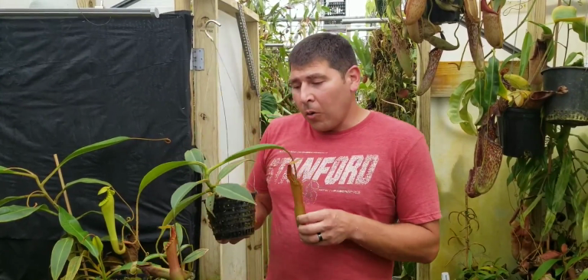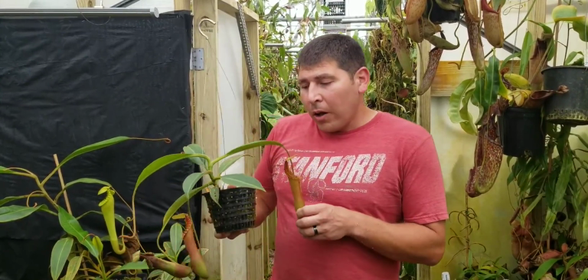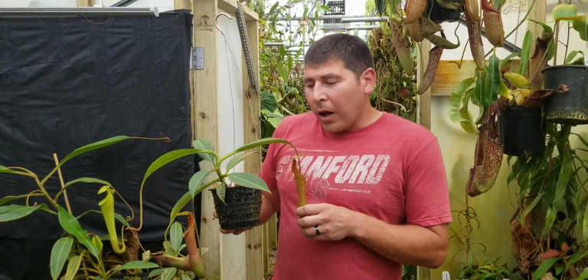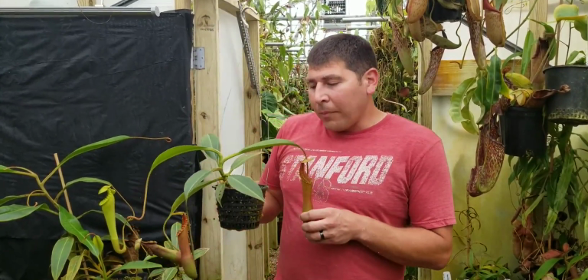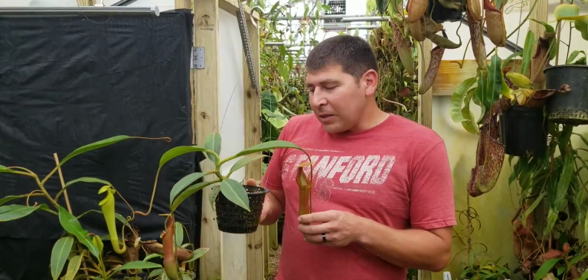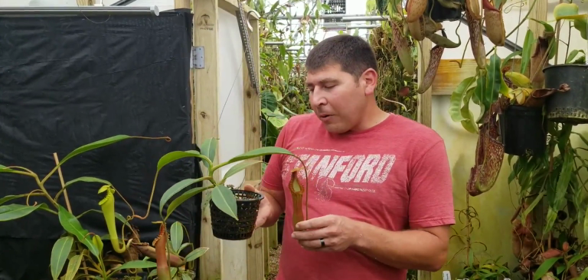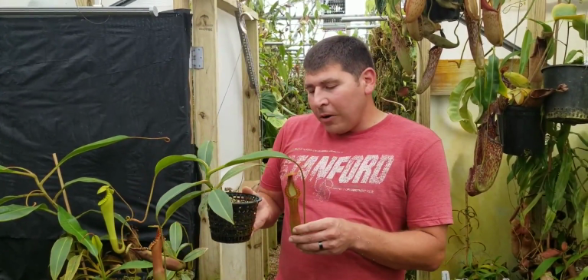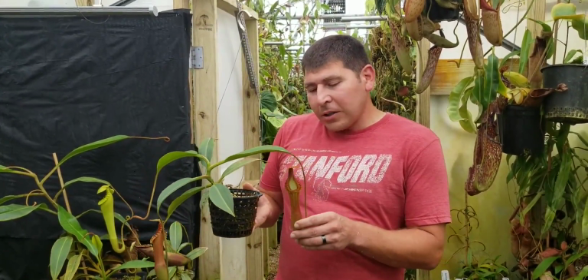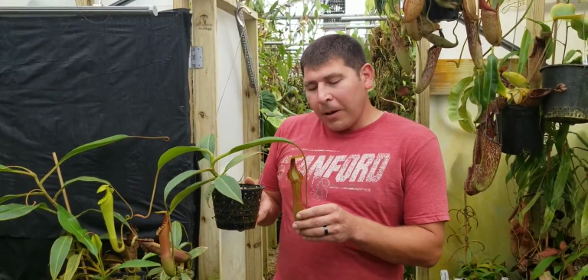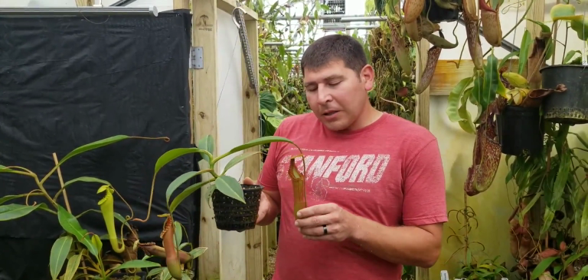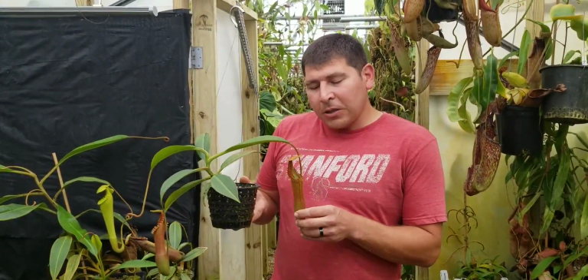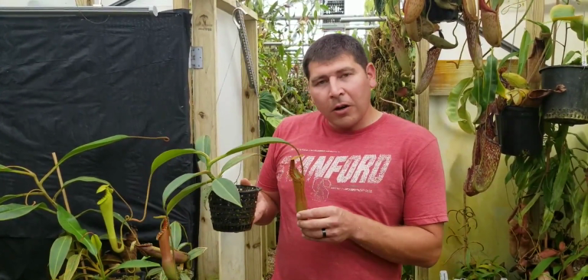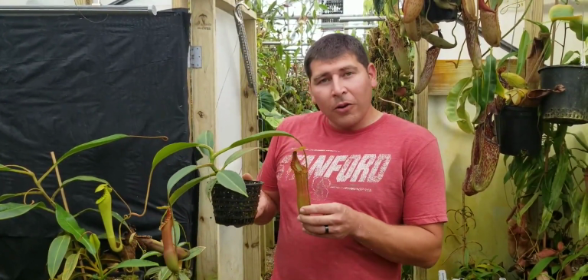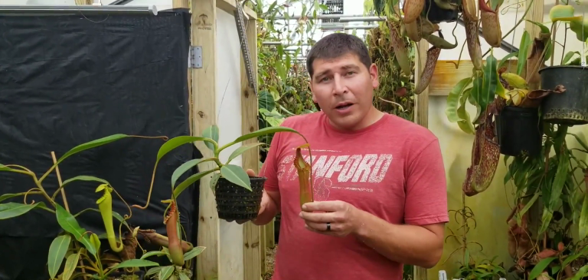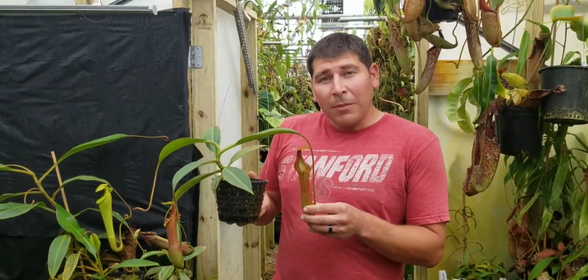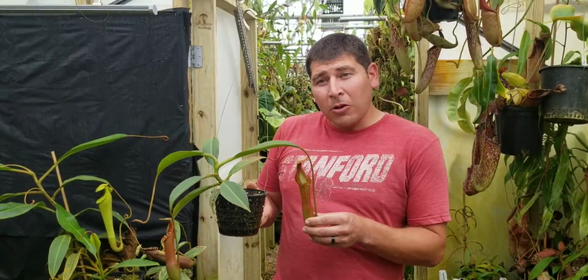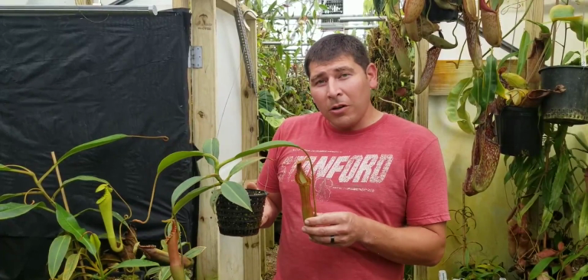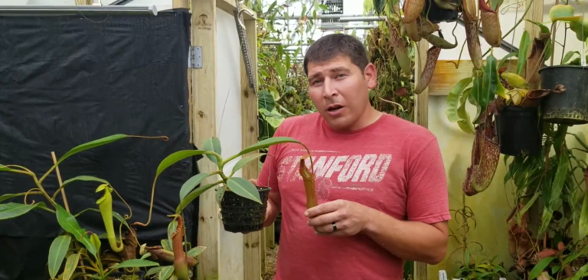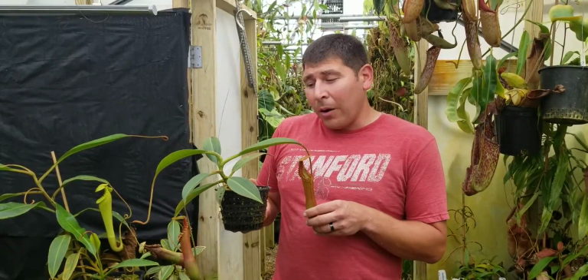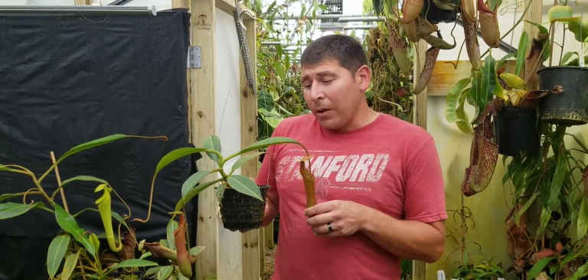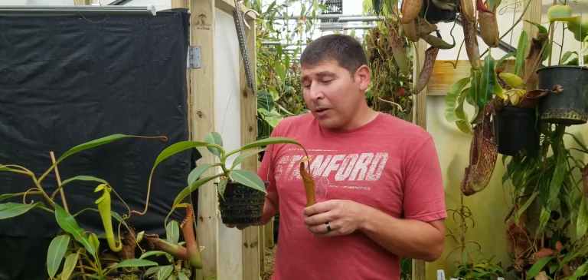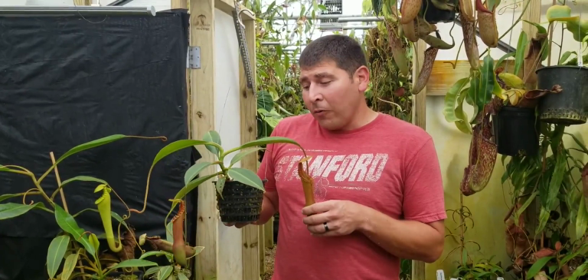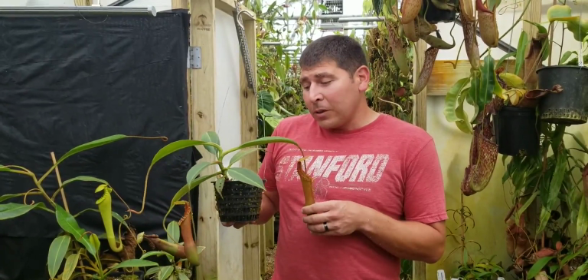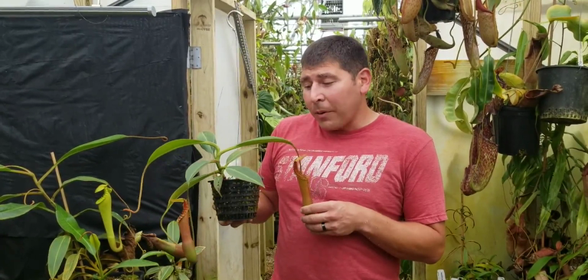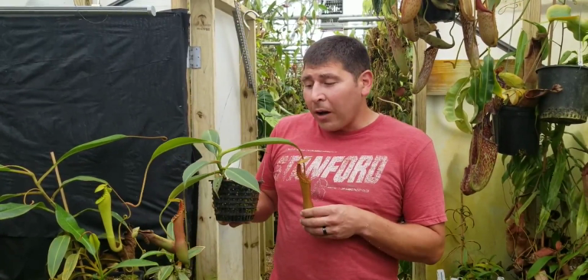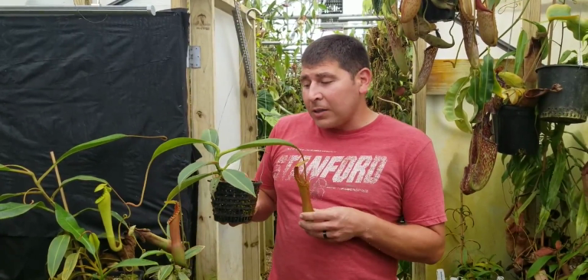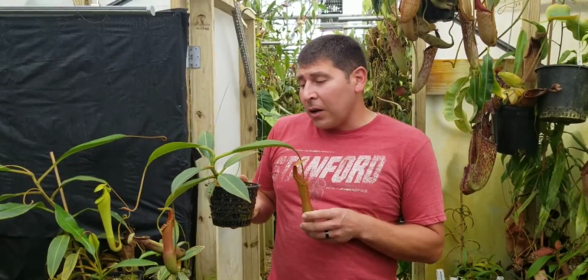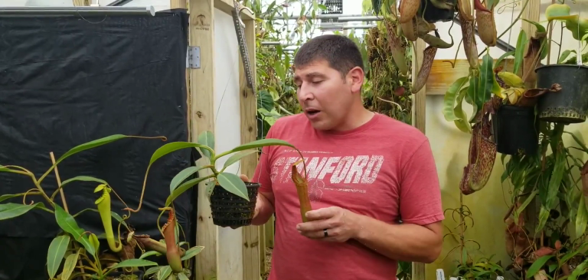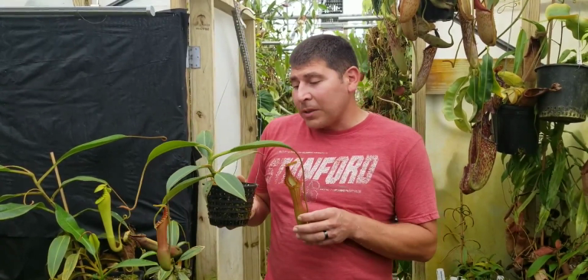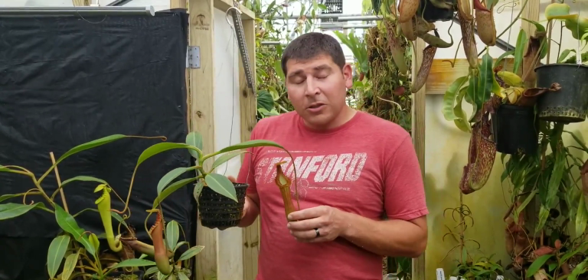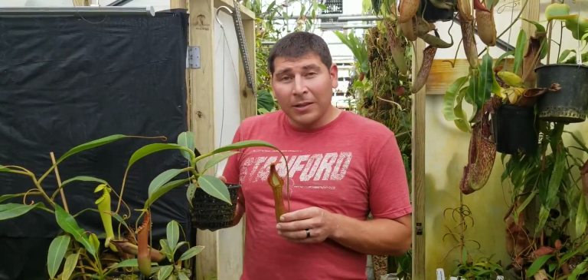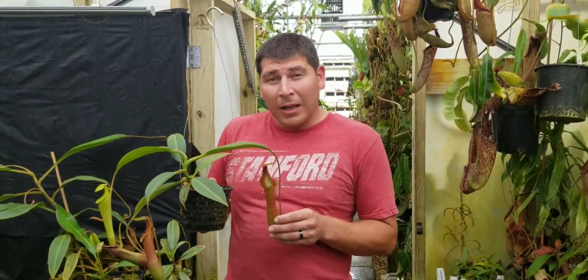This right here is a Nepenthes edwardsiana from Tambuyukon, grown from seed by us since 2011.